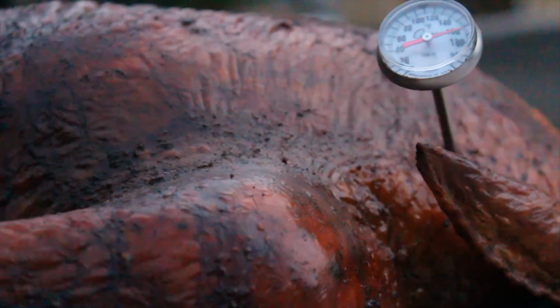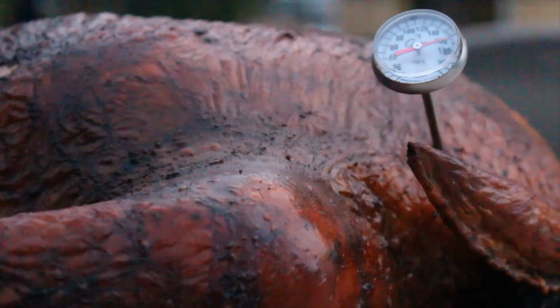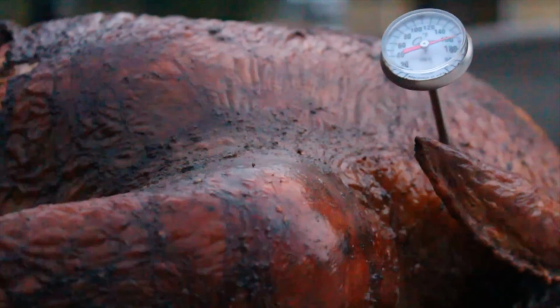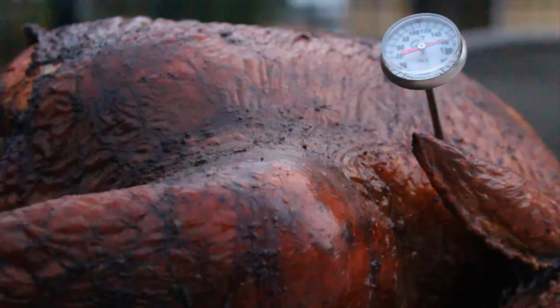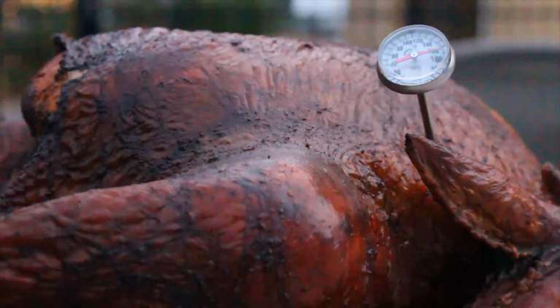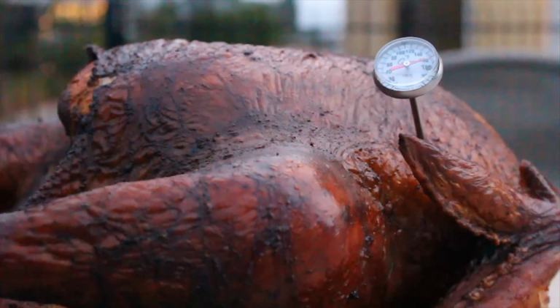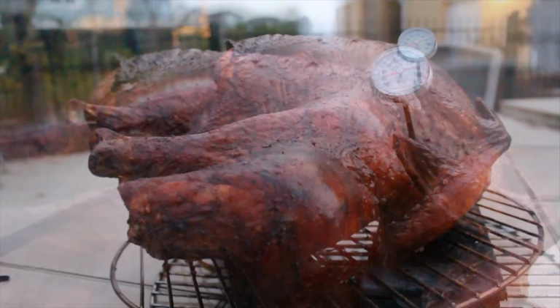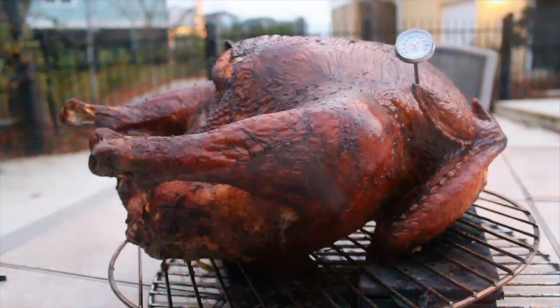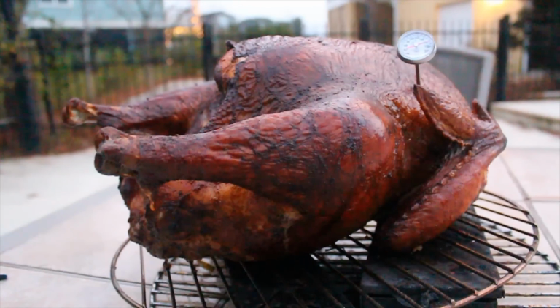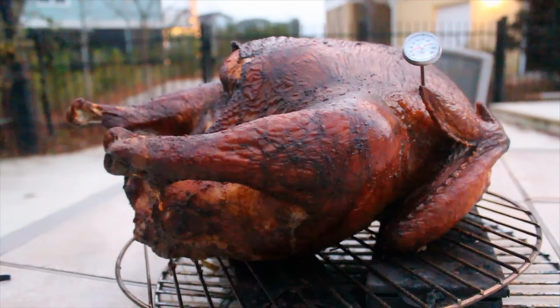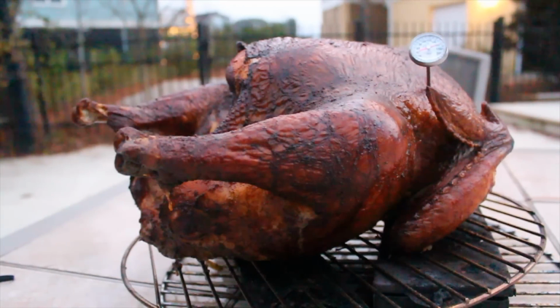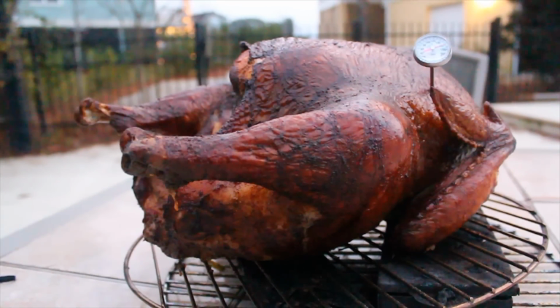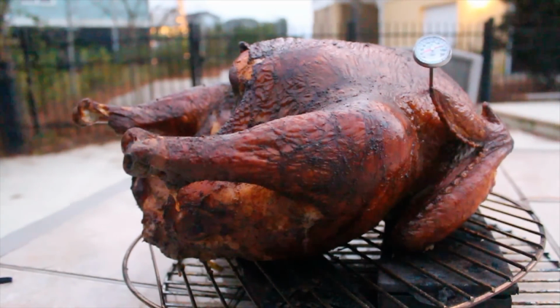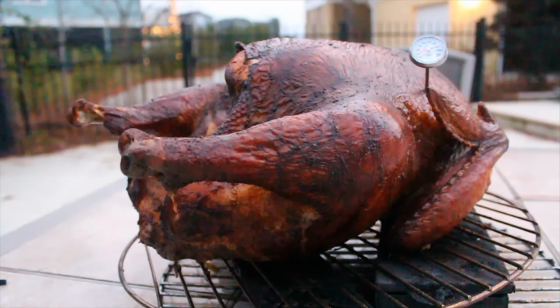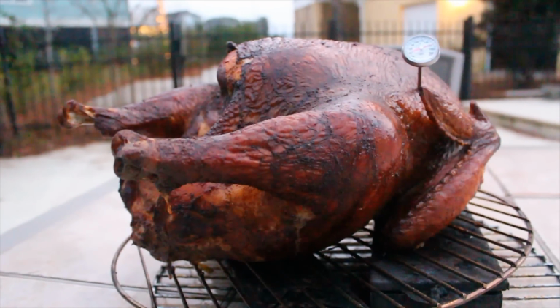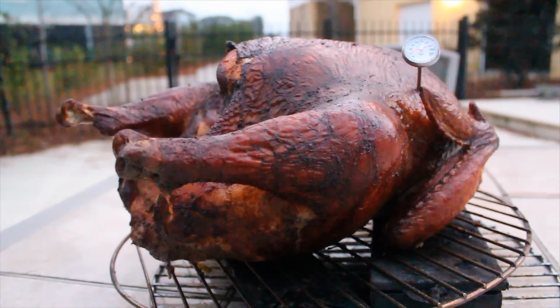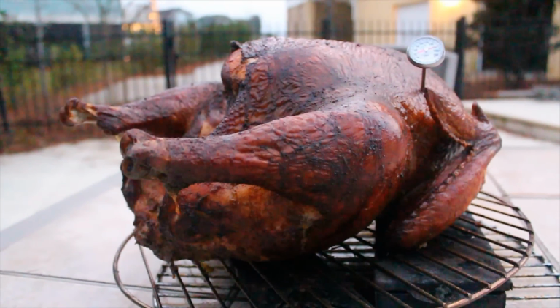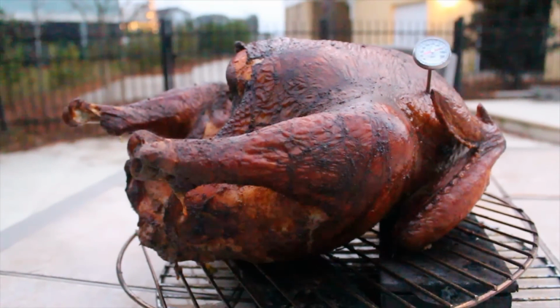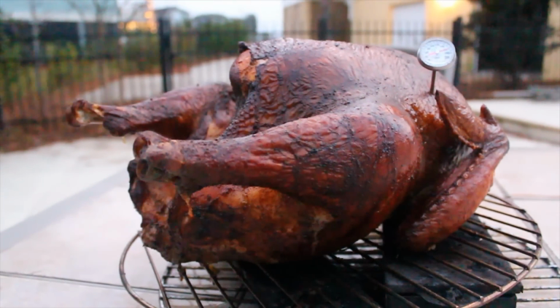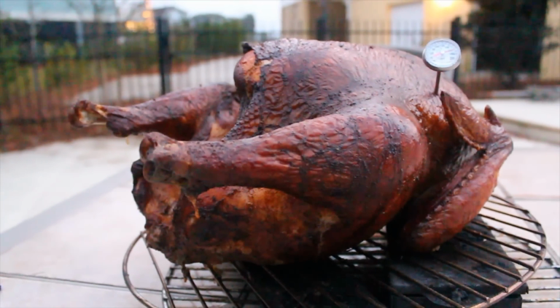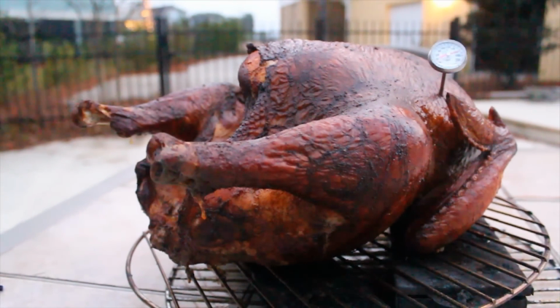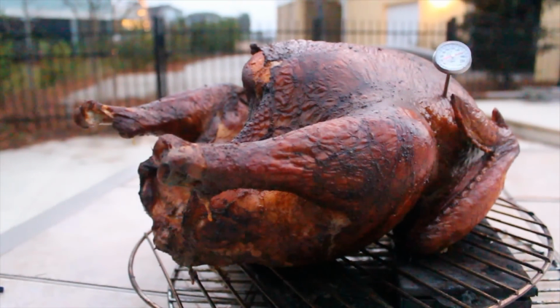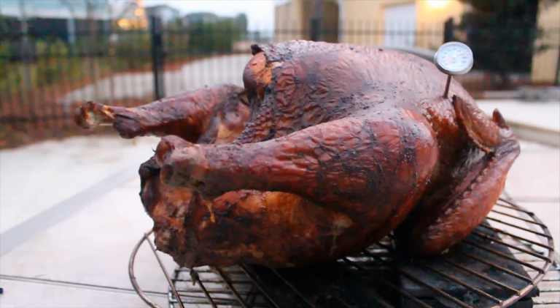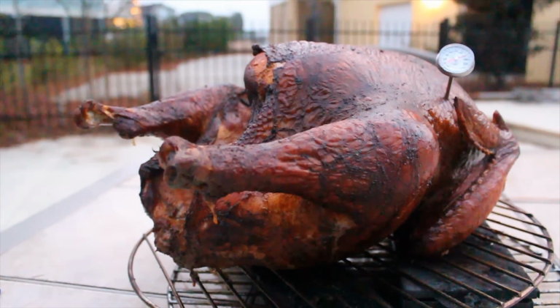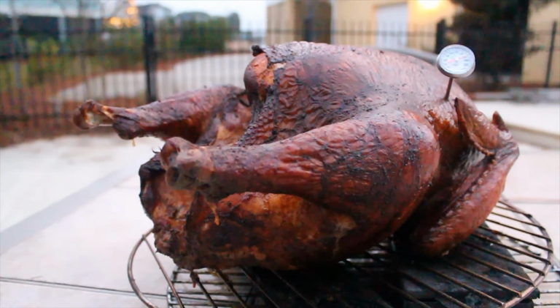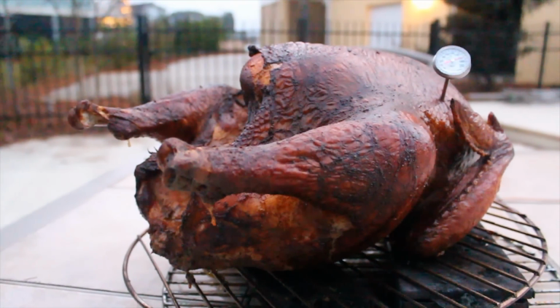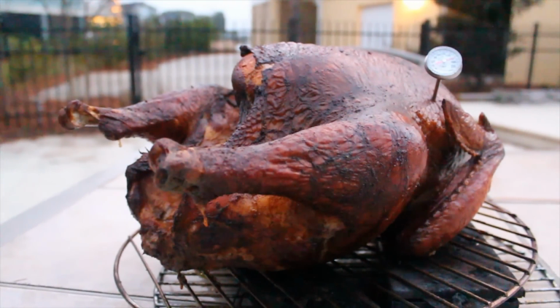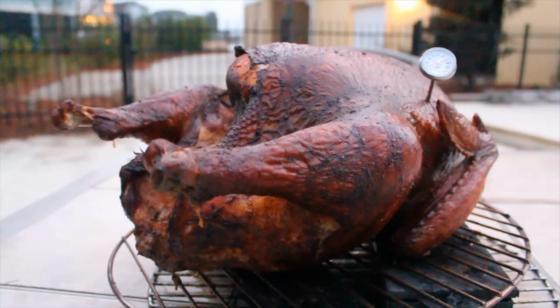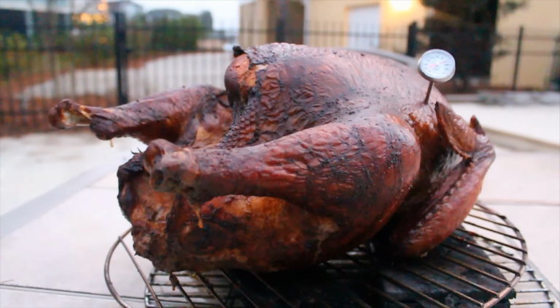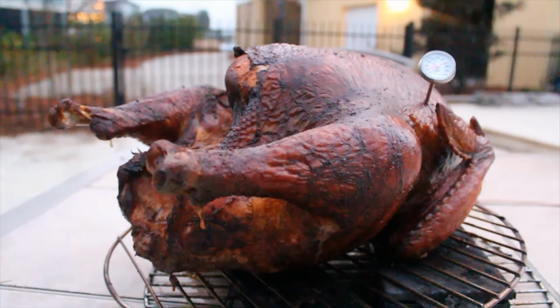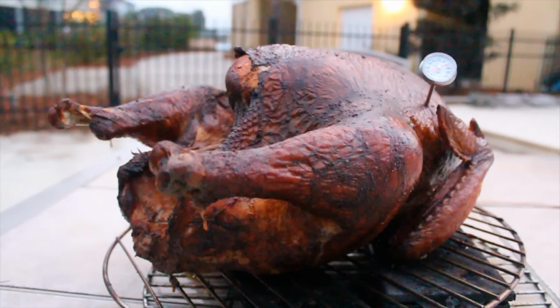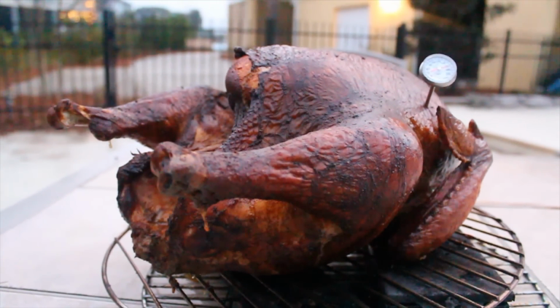It's really pretty much that simple. If you need more turkey tips, it's all at the website www.barbecuetricks.com.